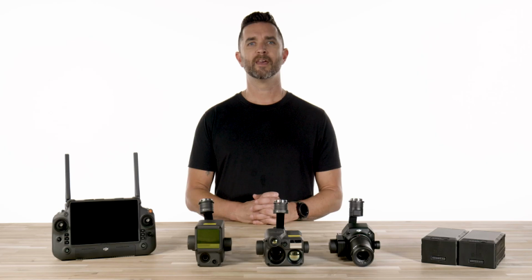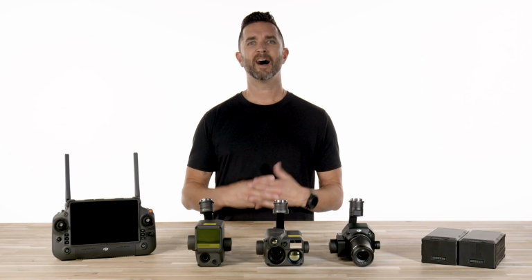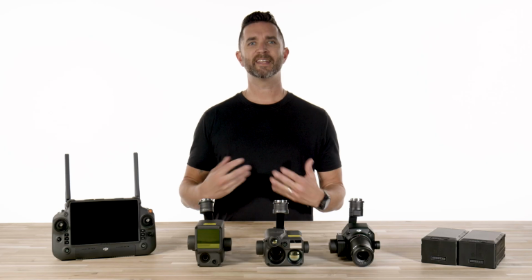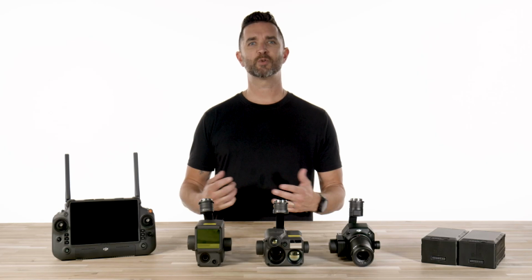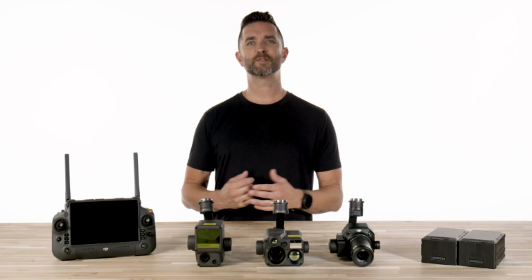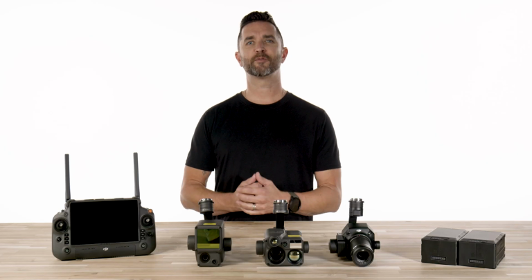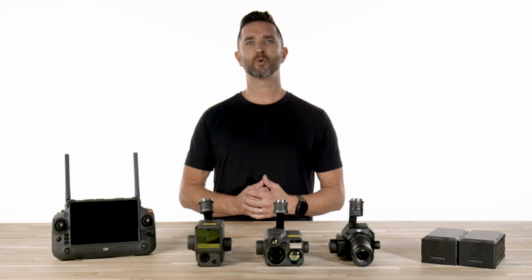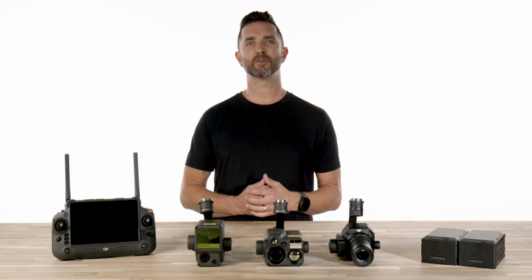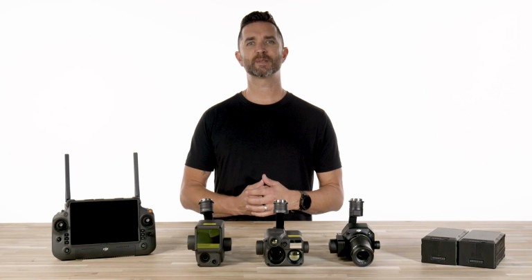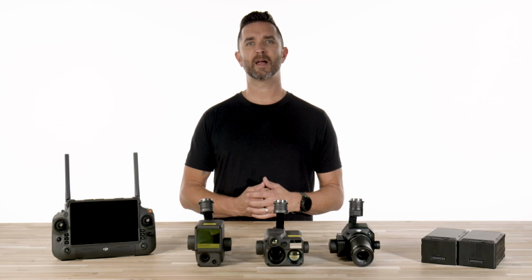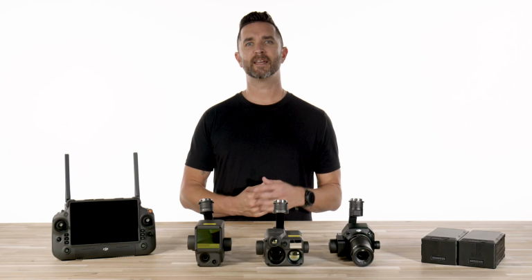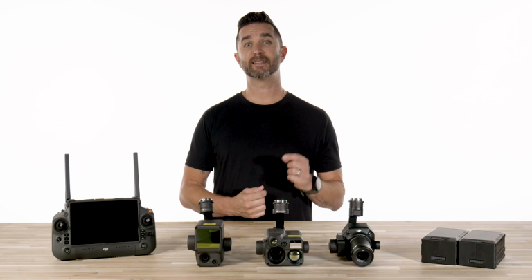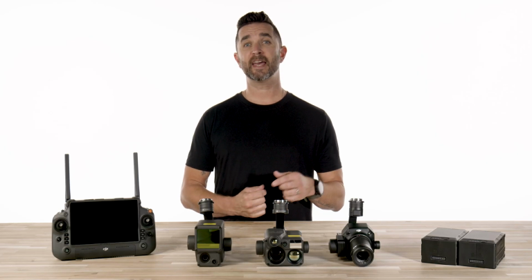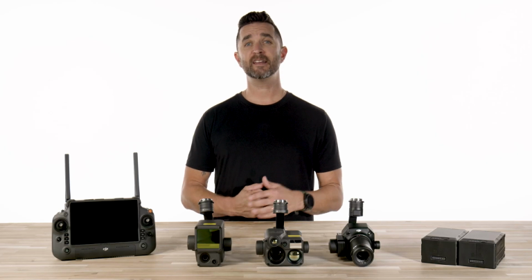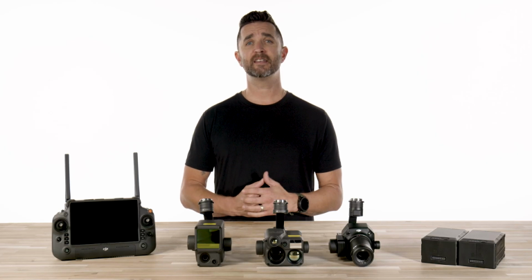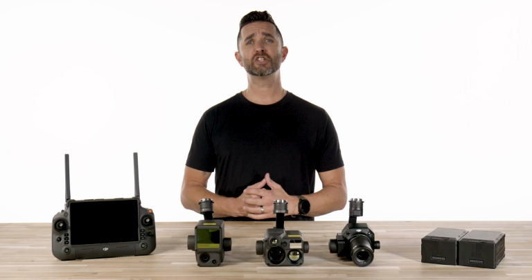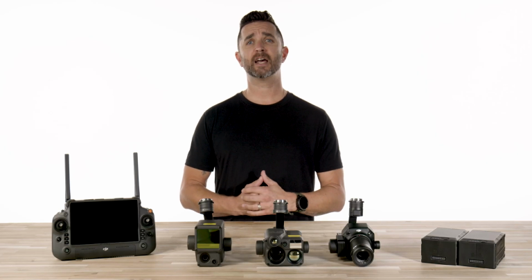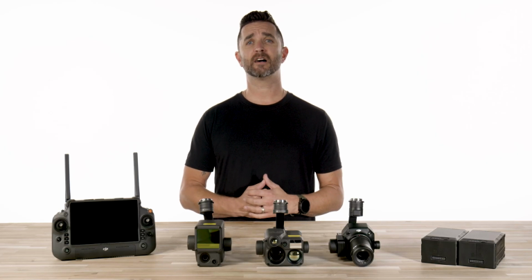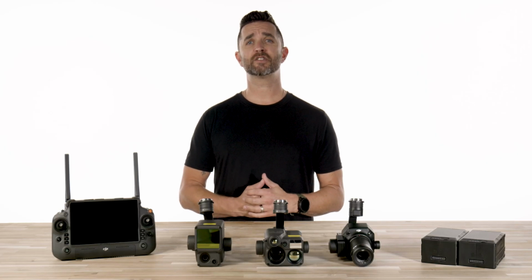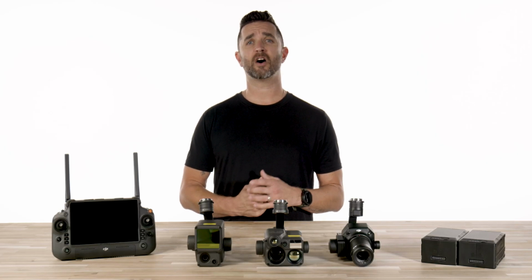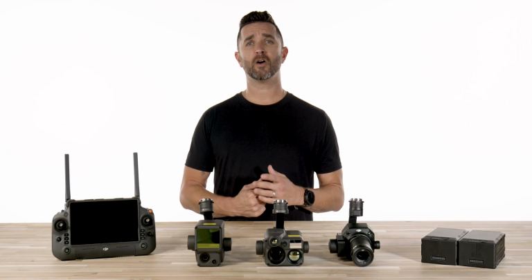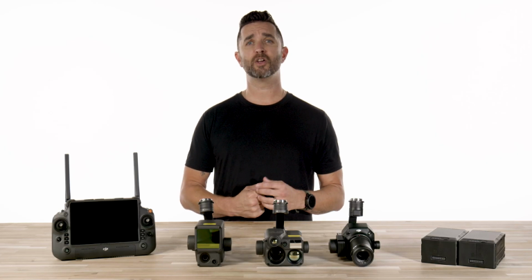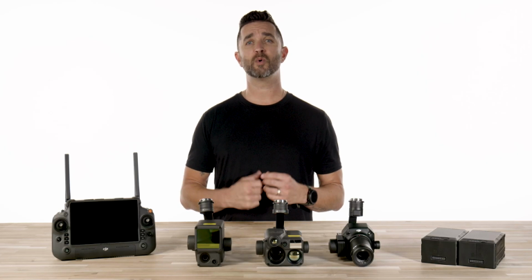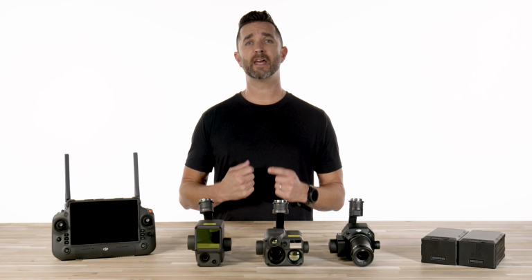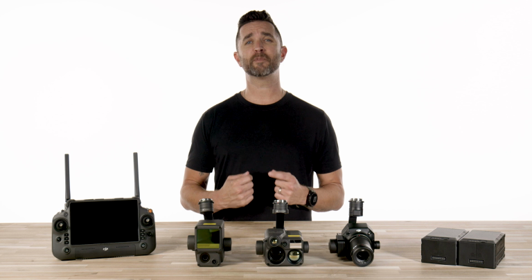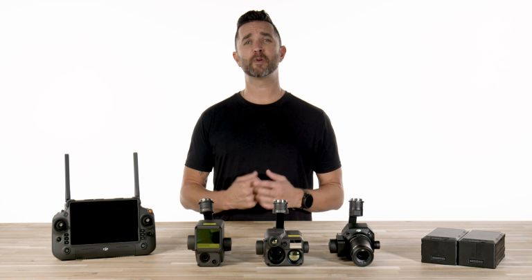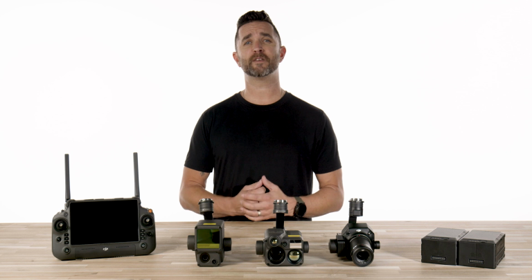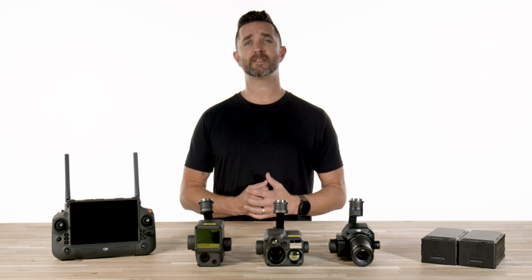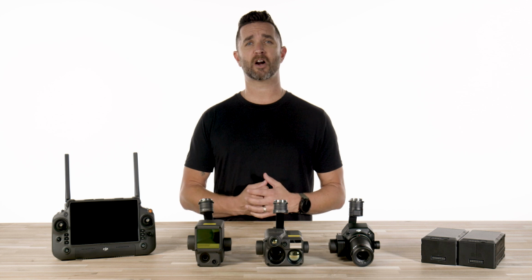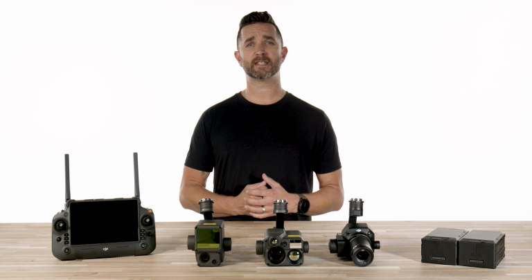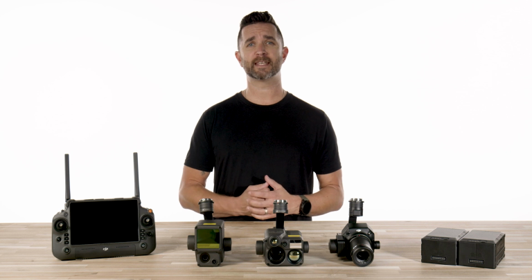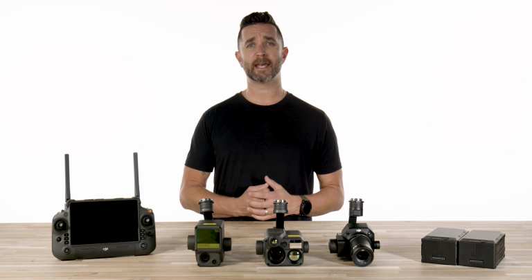Hi, it's Chris from Florida Drone Supply, and today DJI launched the all-new M350 RTK.